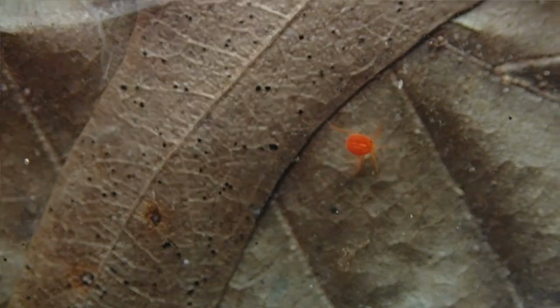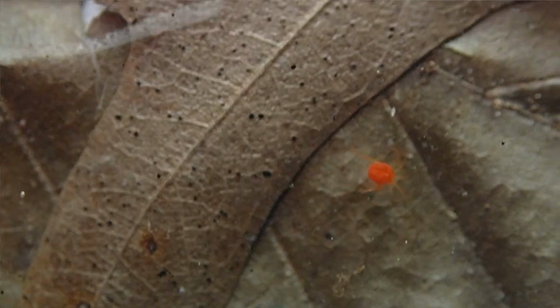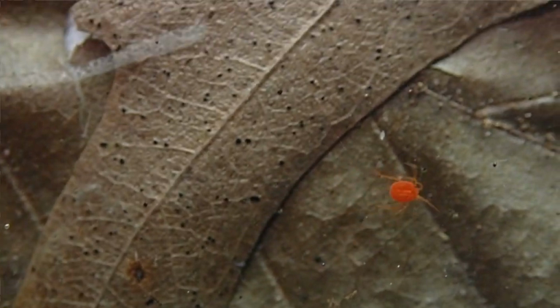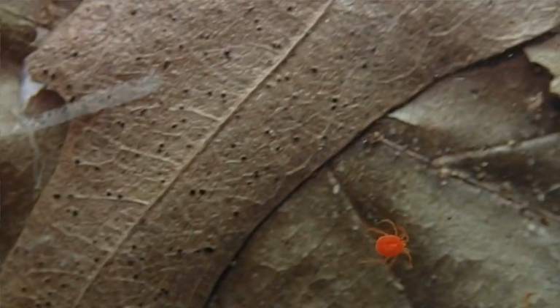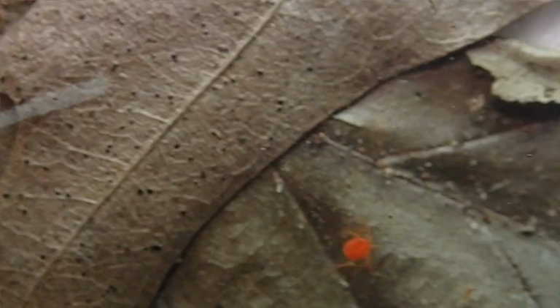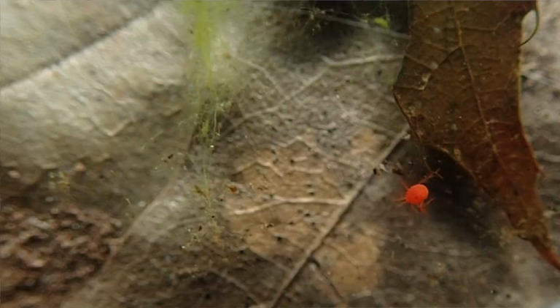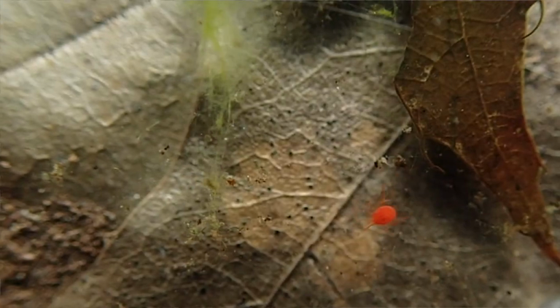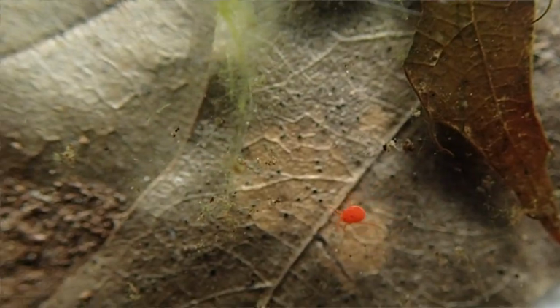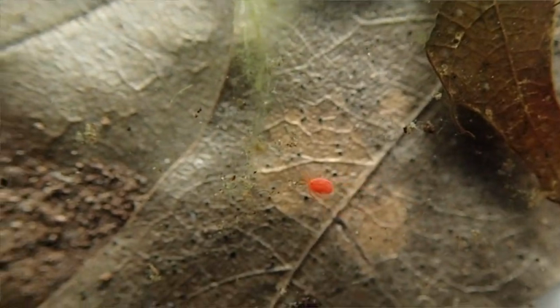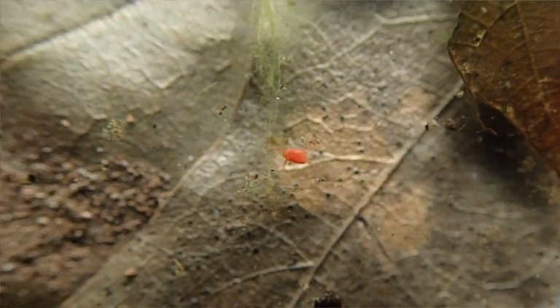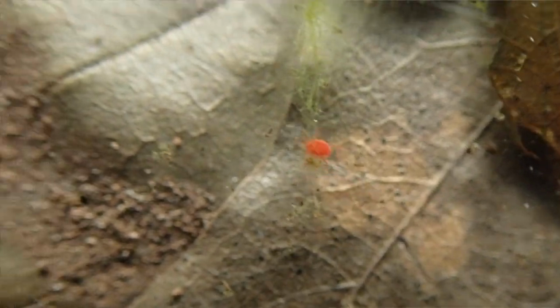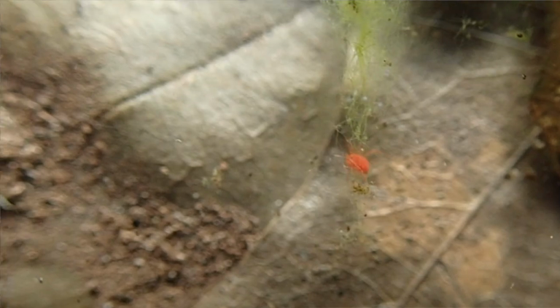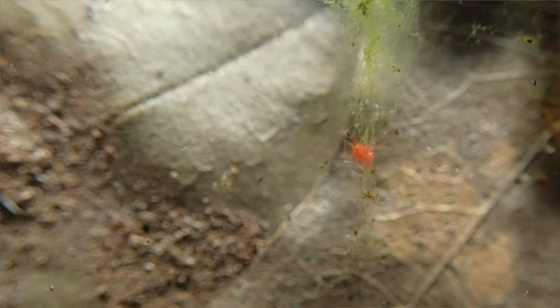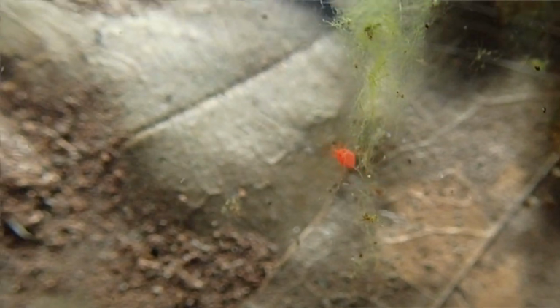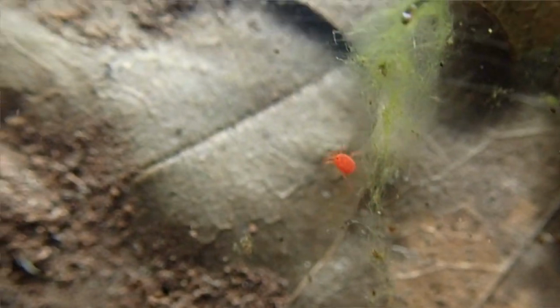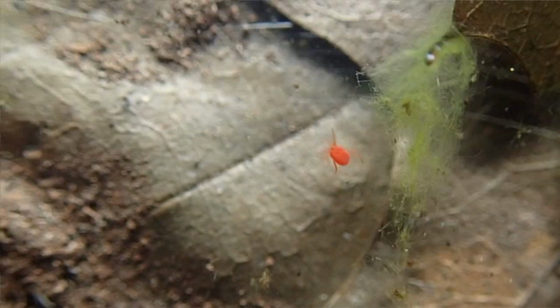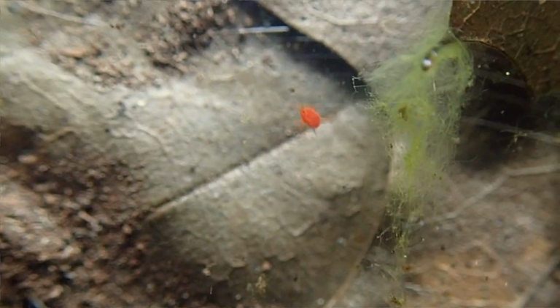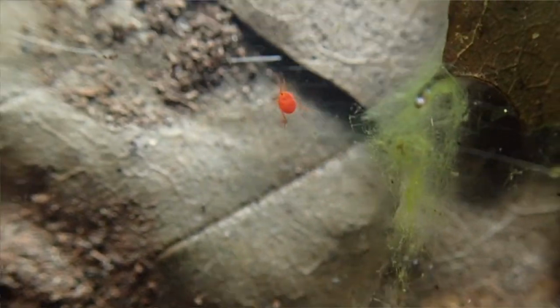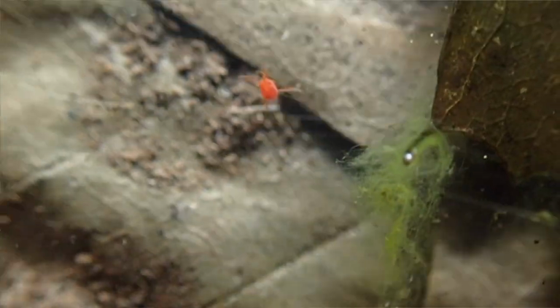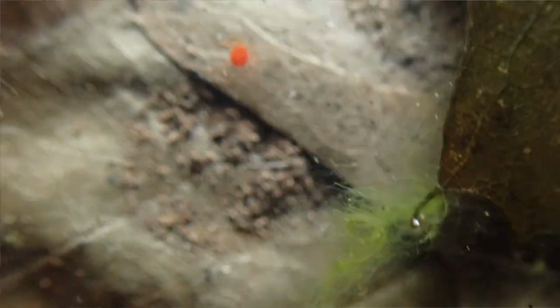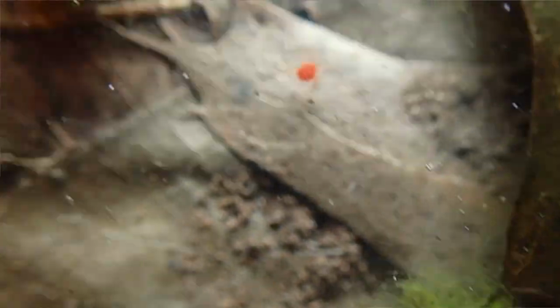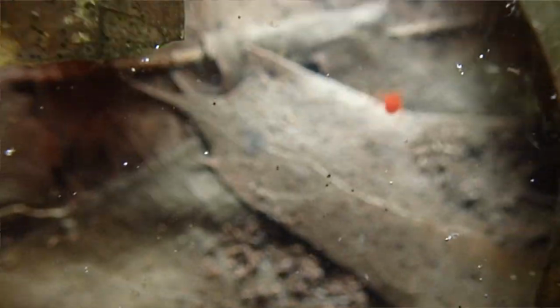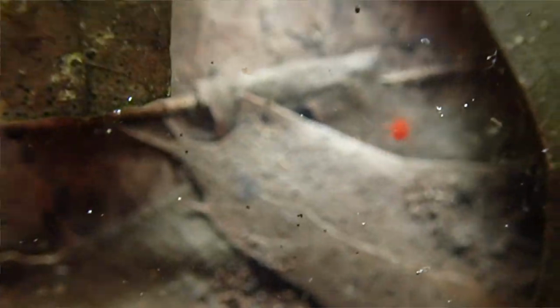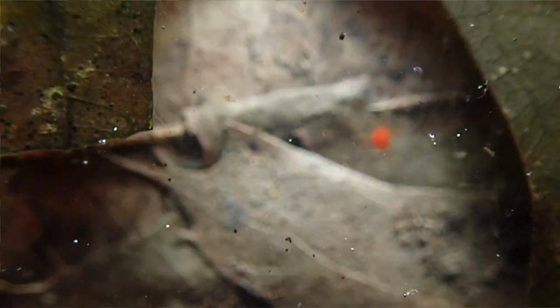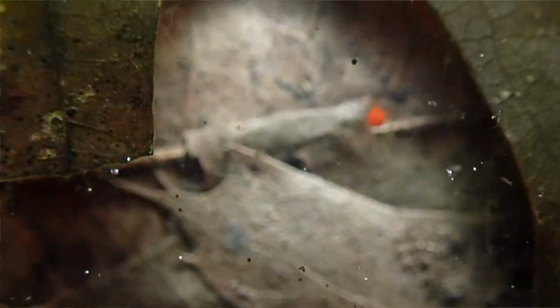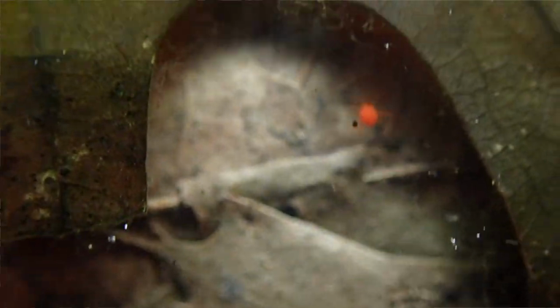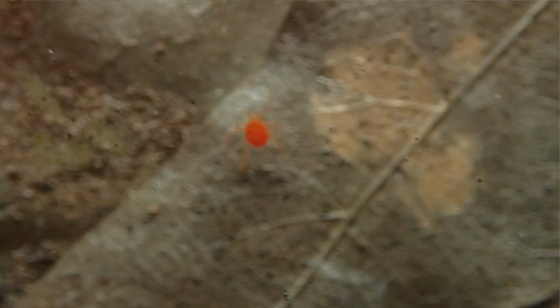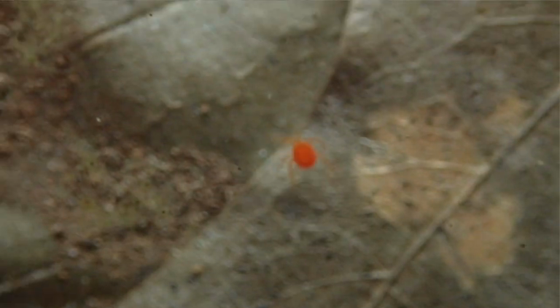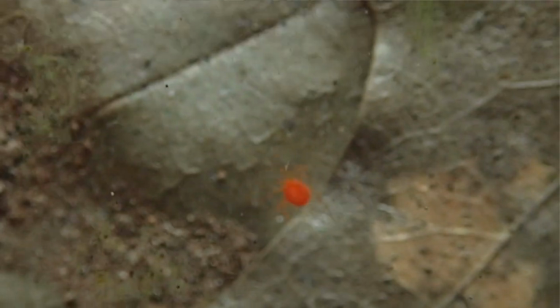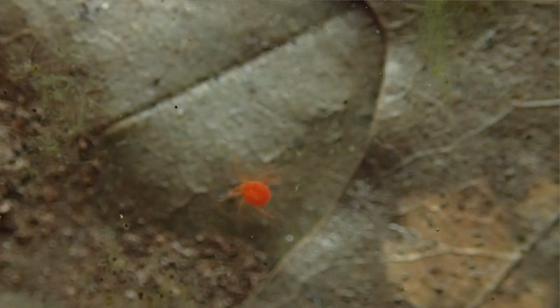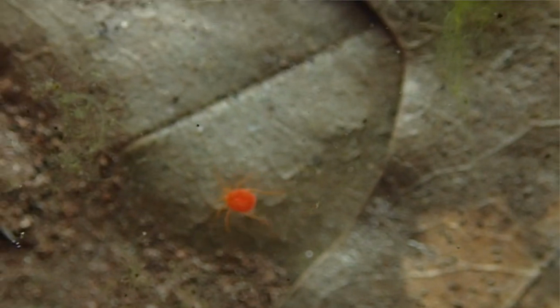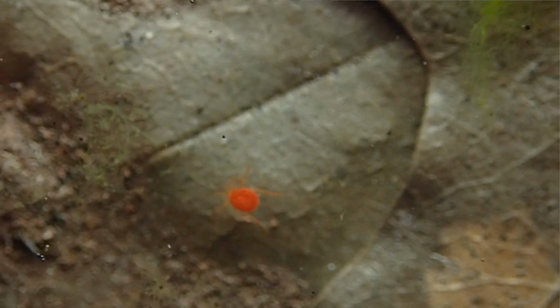I thought that amphipod was hard to film, but it's got nothing on this water mite. These things are fast.